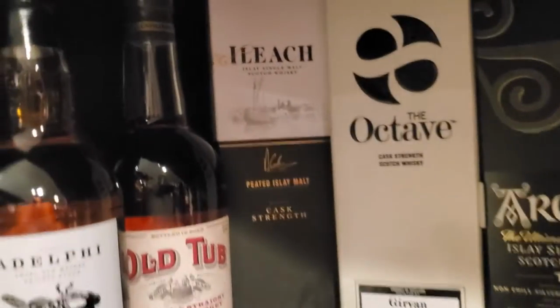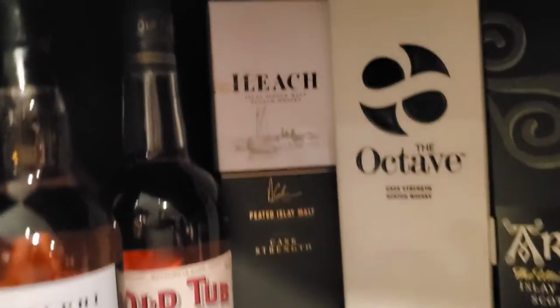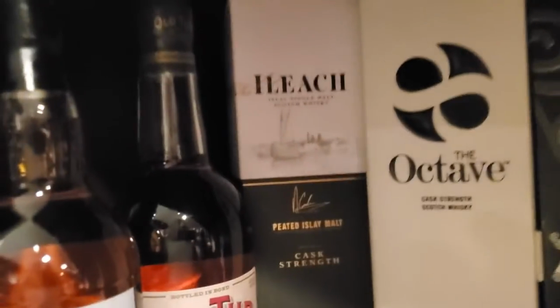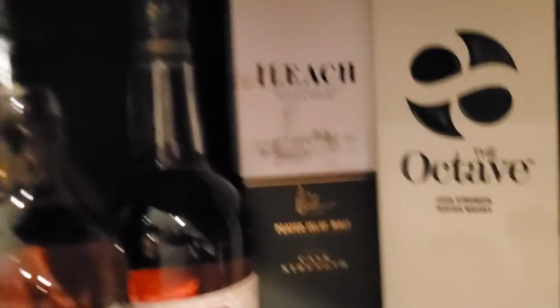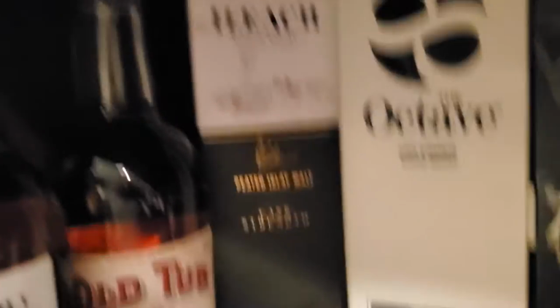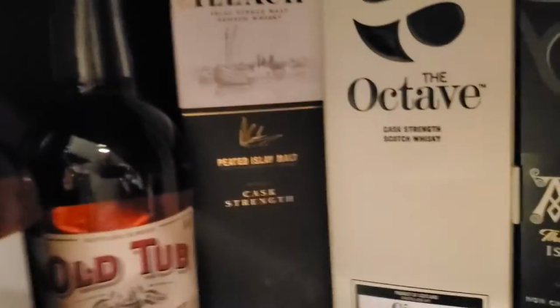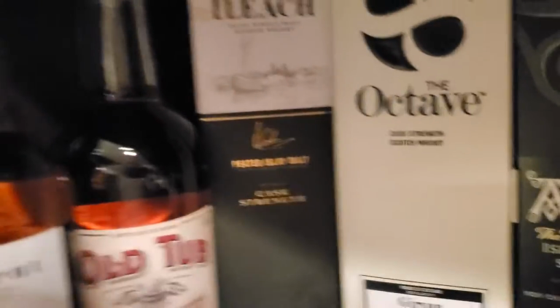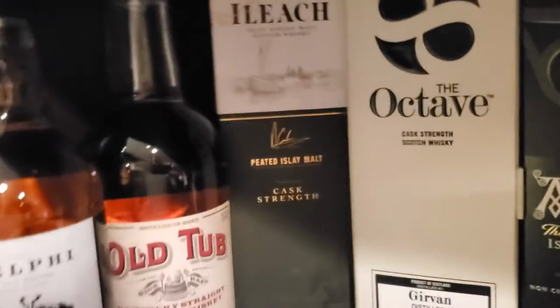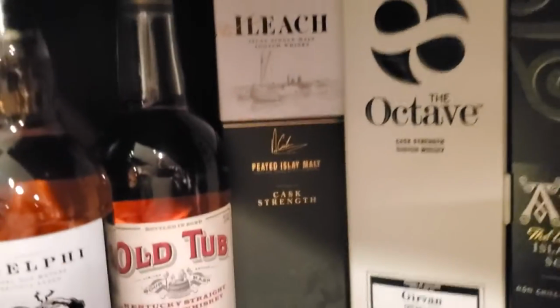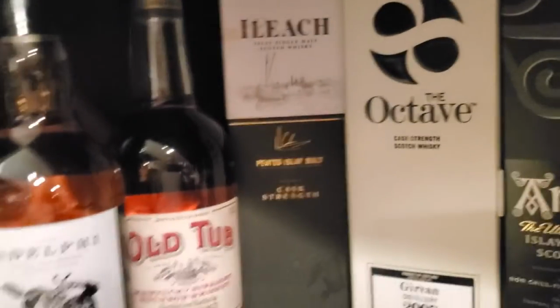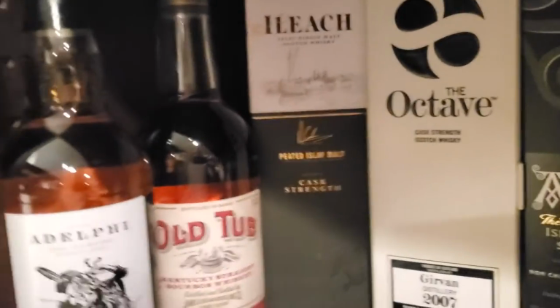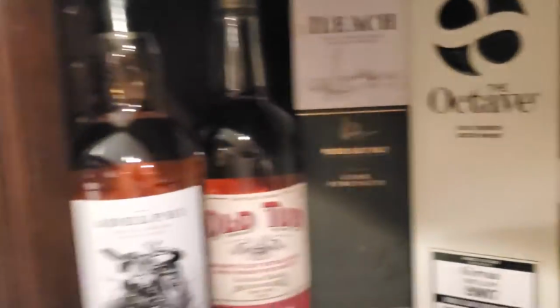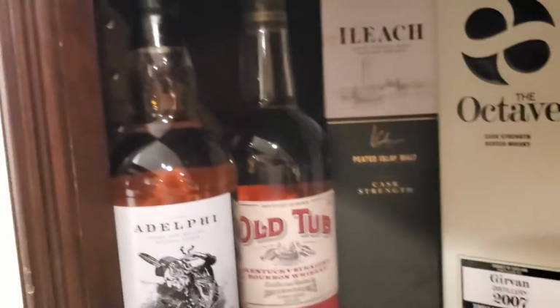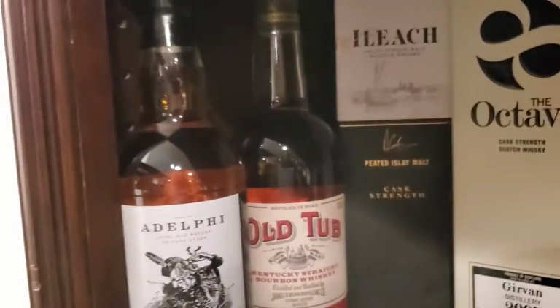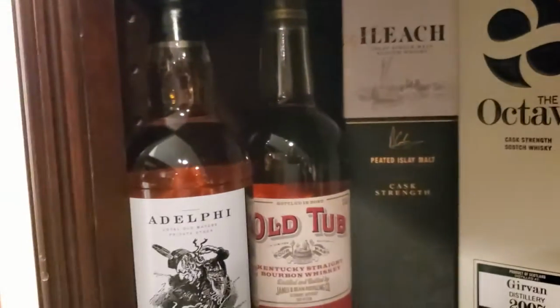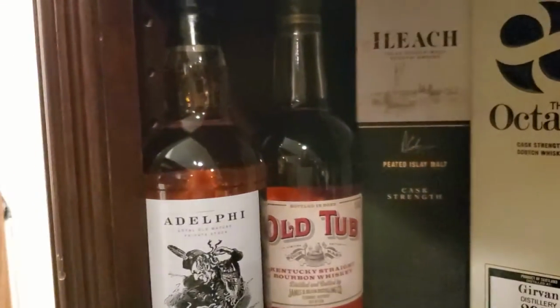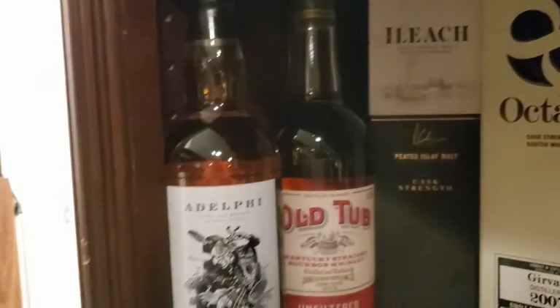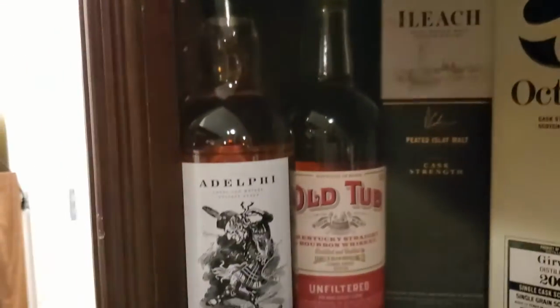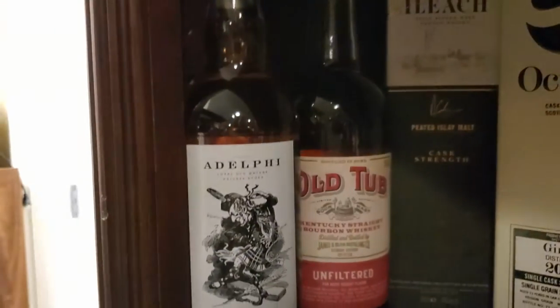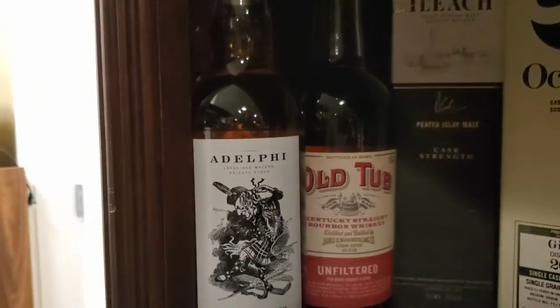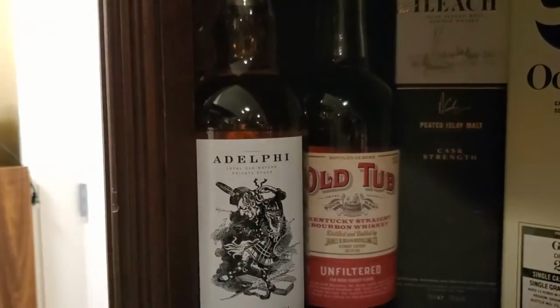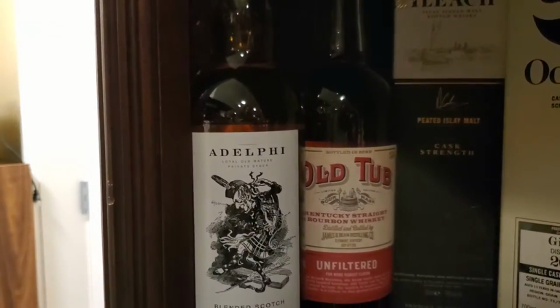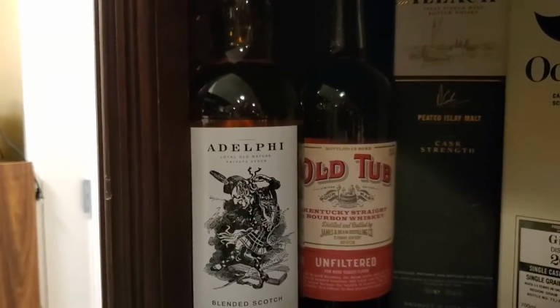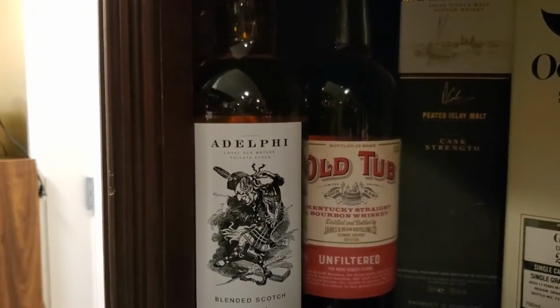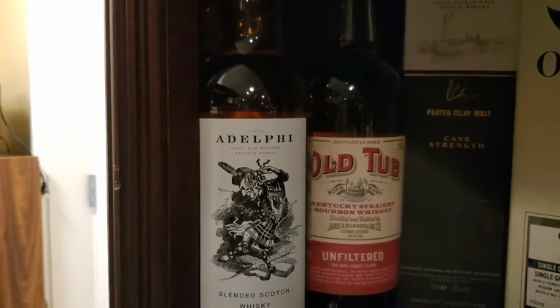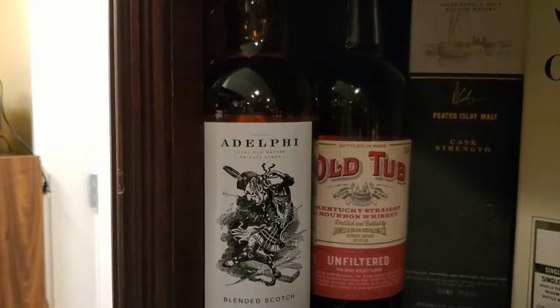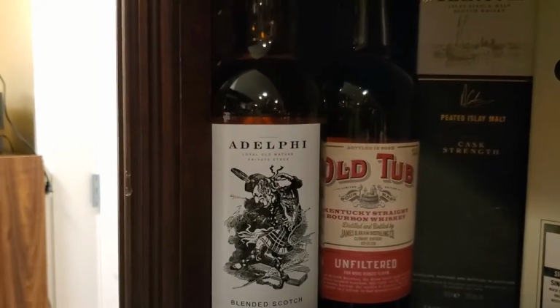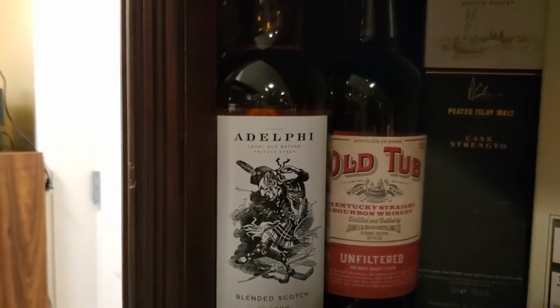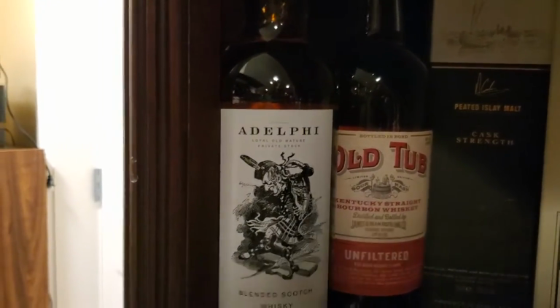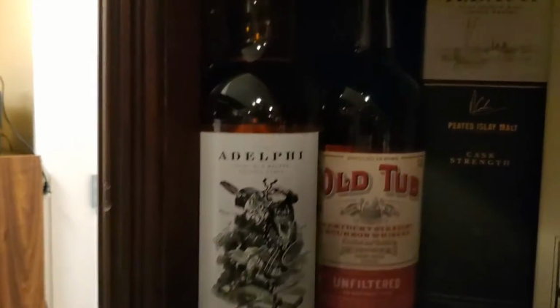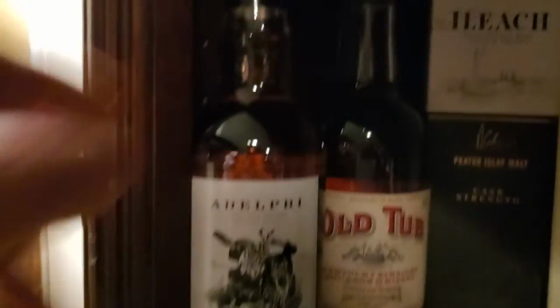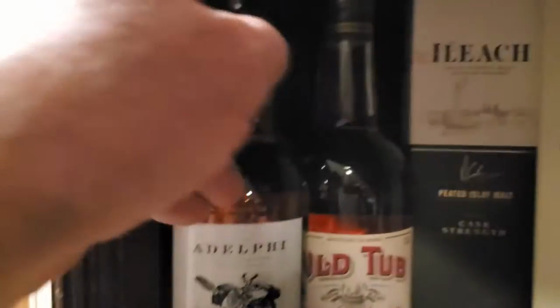Octave release of Girvan 2007, Iliac Cask Strength, Bold Tub Bourbon, Adelphi — what Adelphi is this?